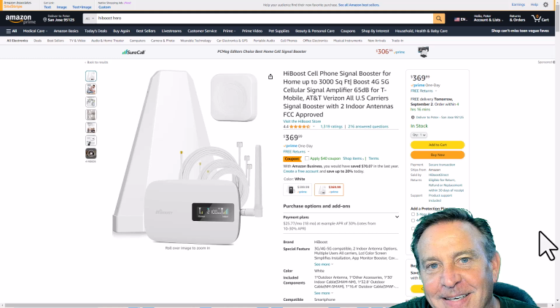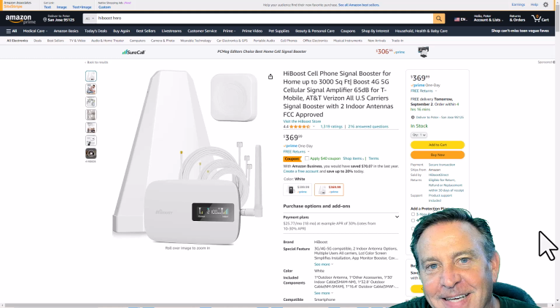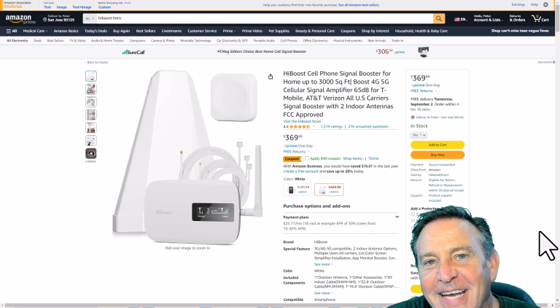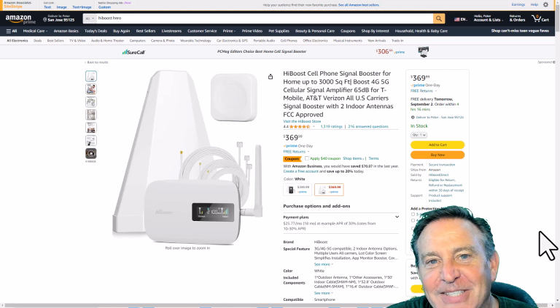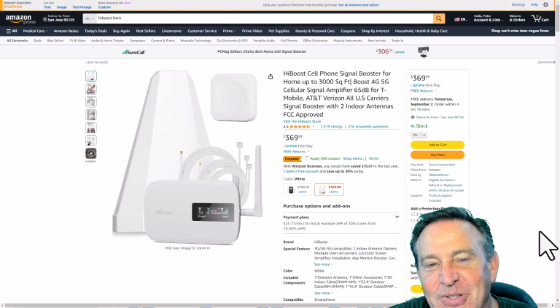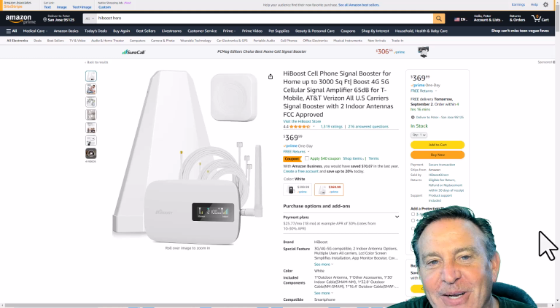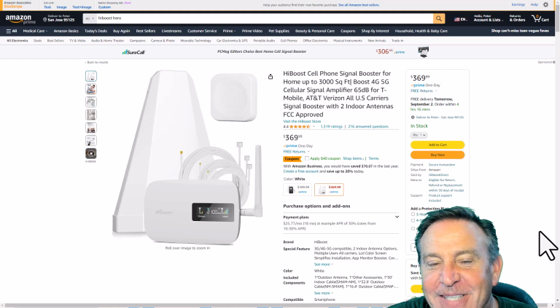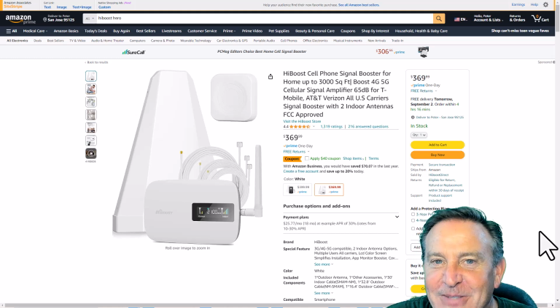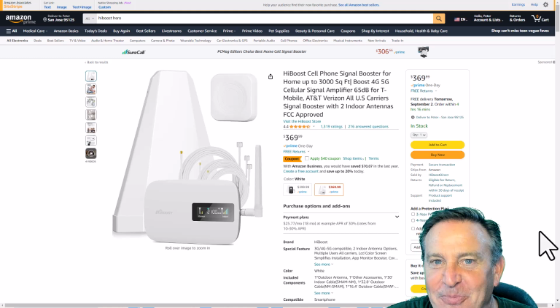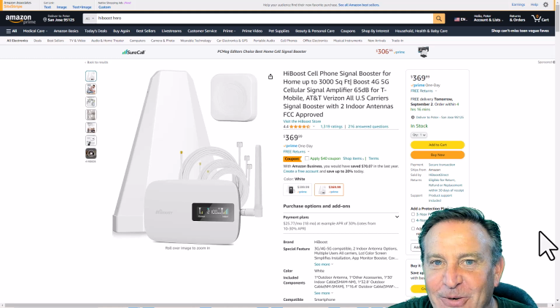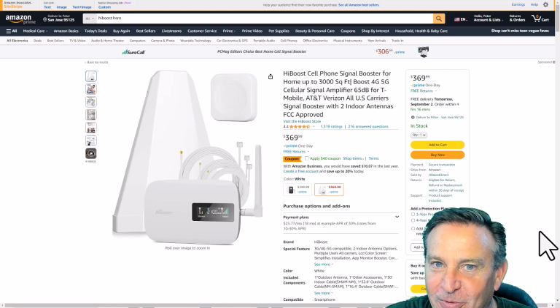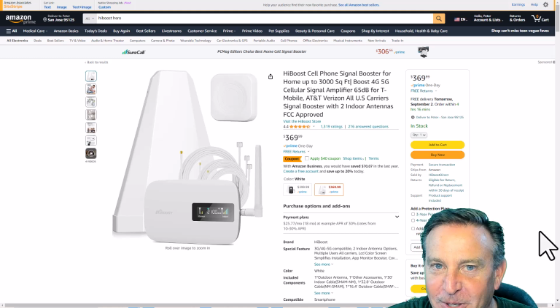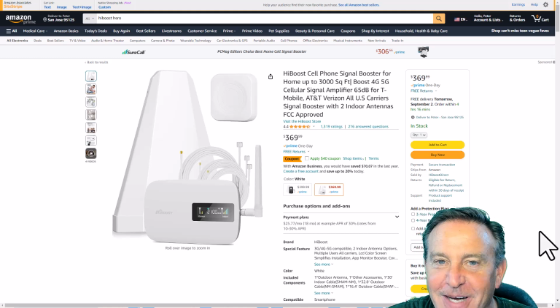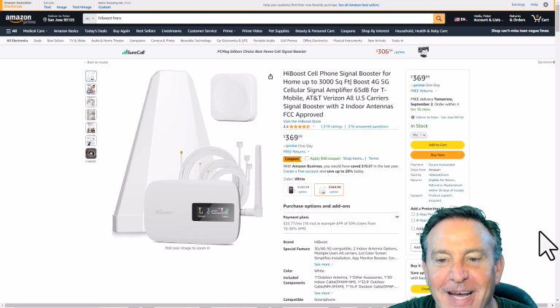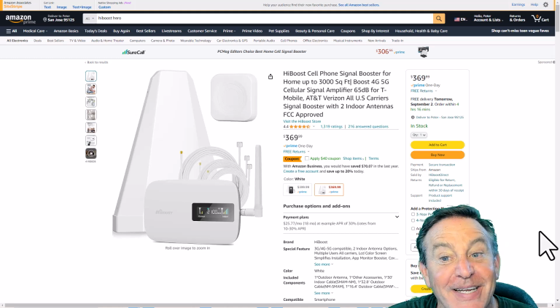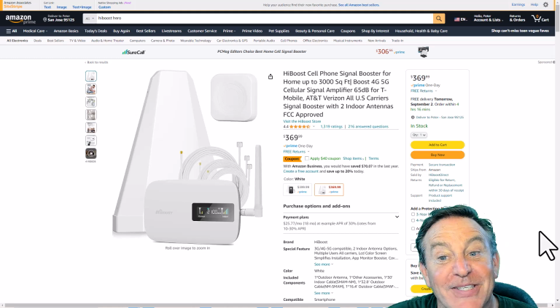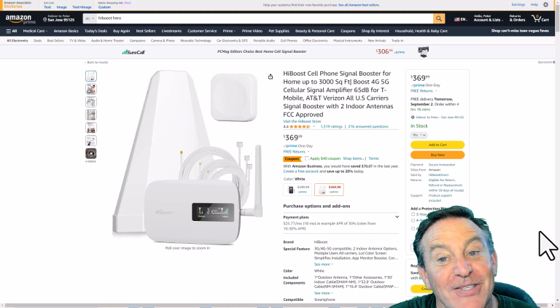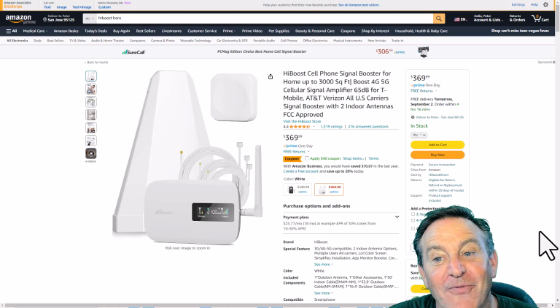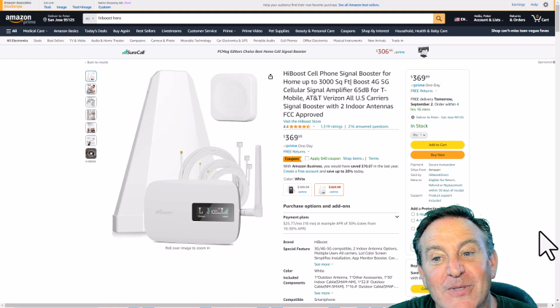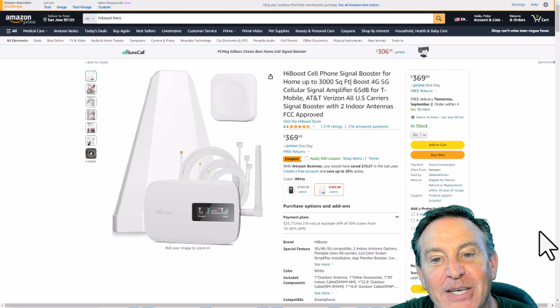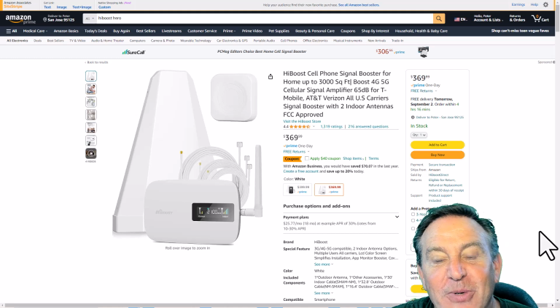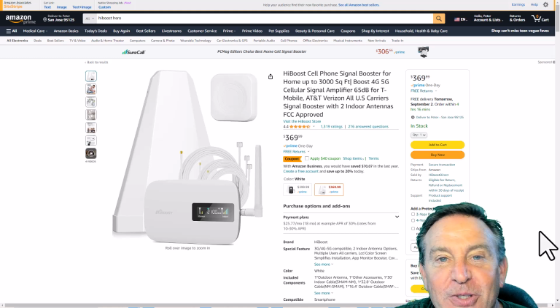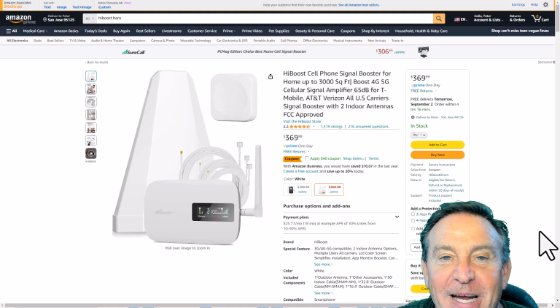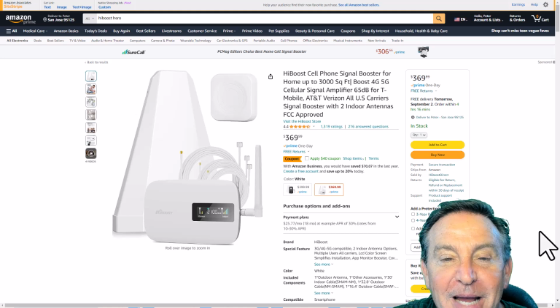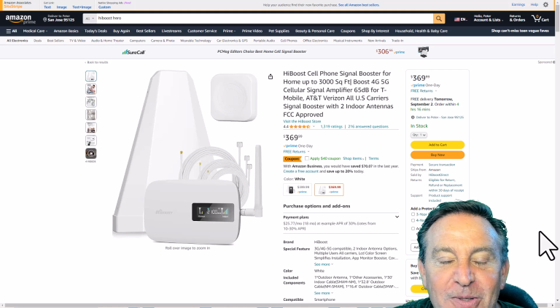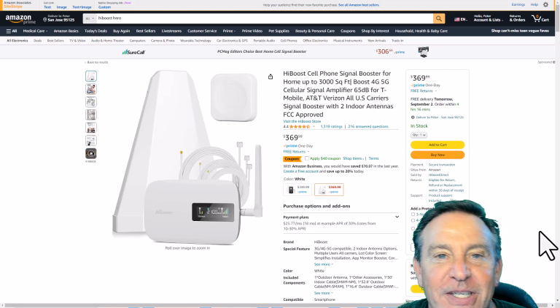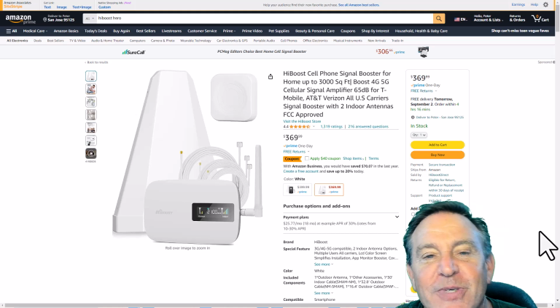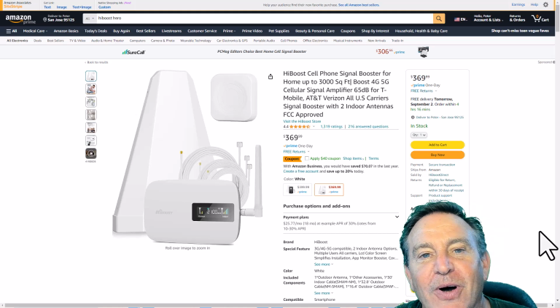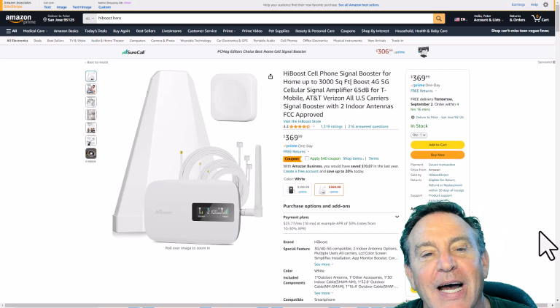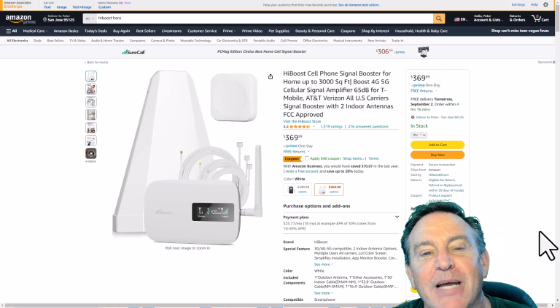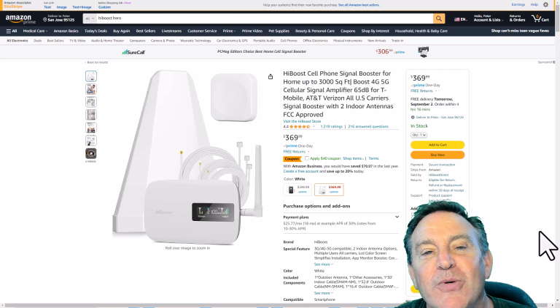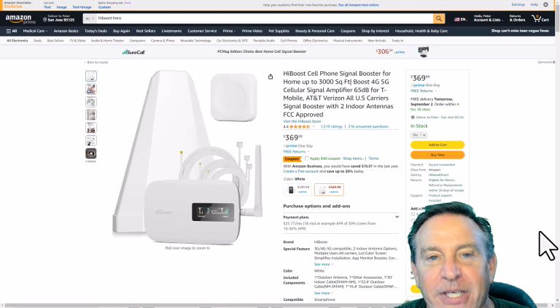Hey guys, this is Peter and today I have something pretty cool for you. It is a cell phone signal booster by HiBoost and this one's called the HiBoost Hero.